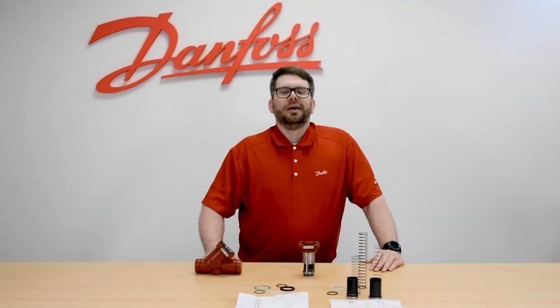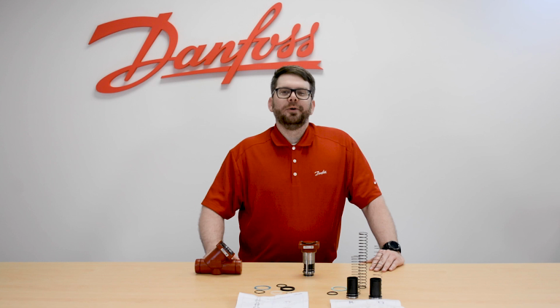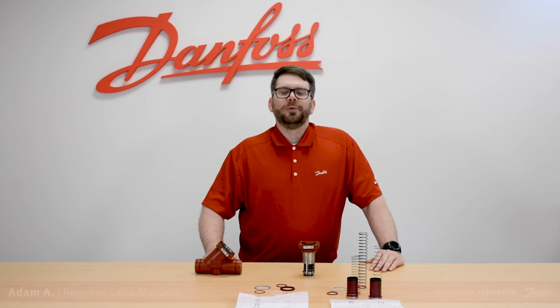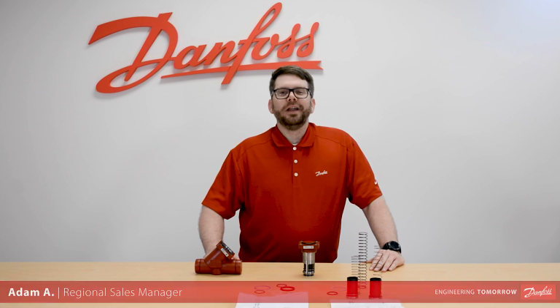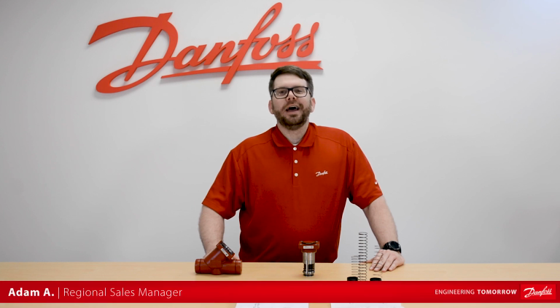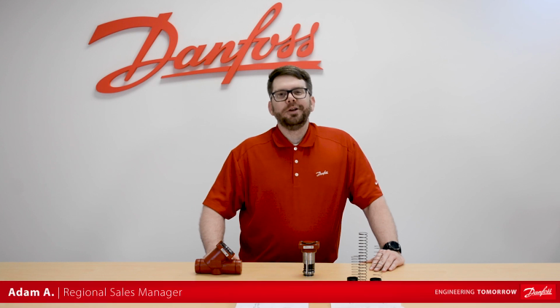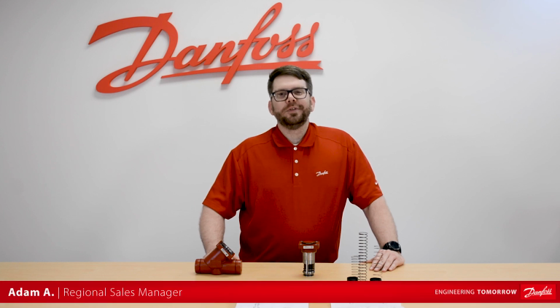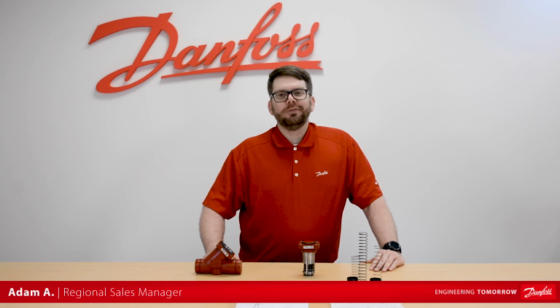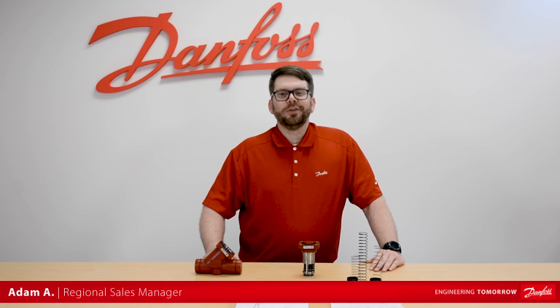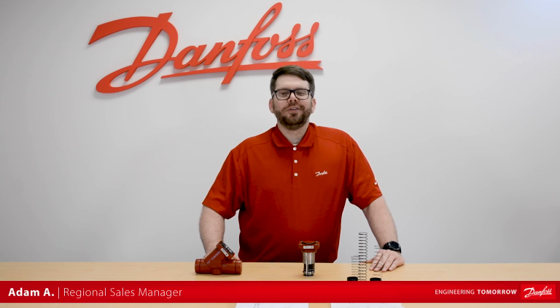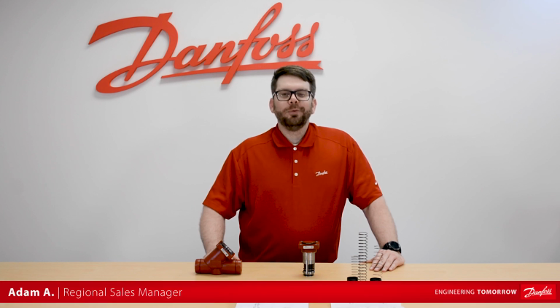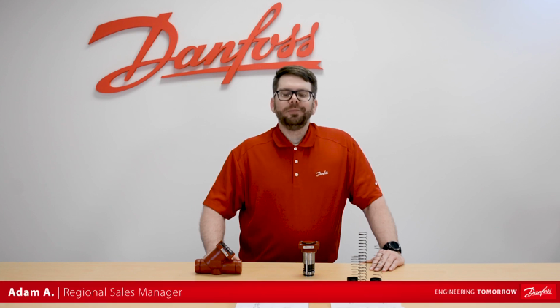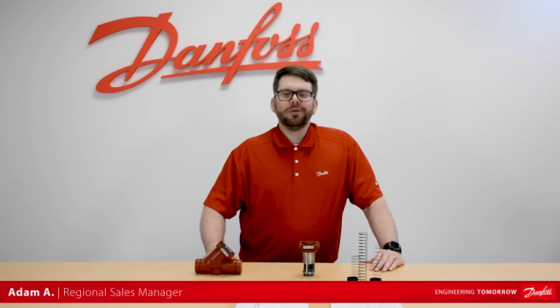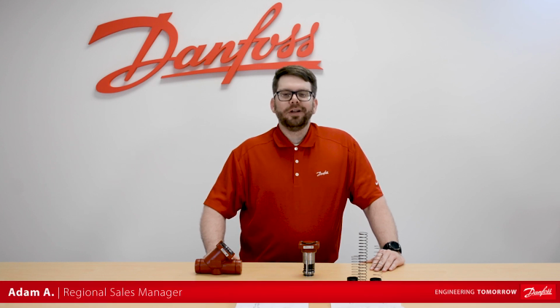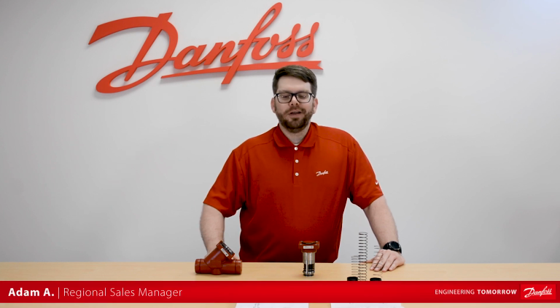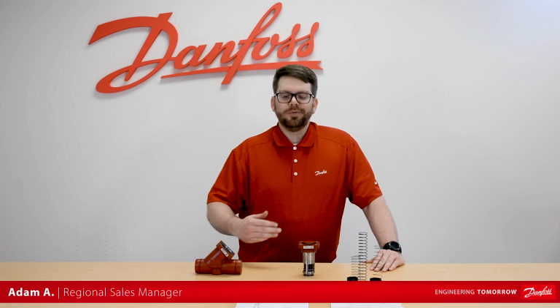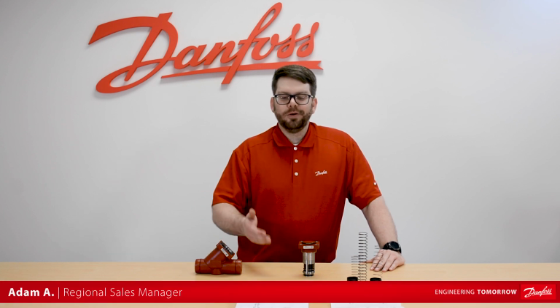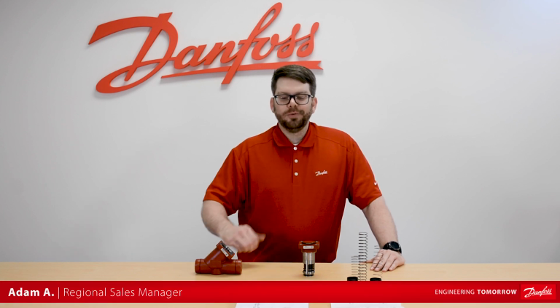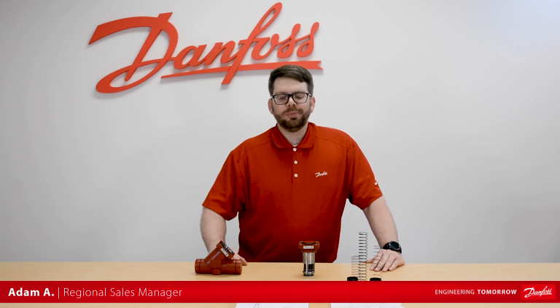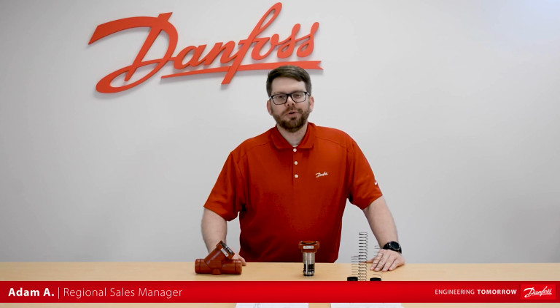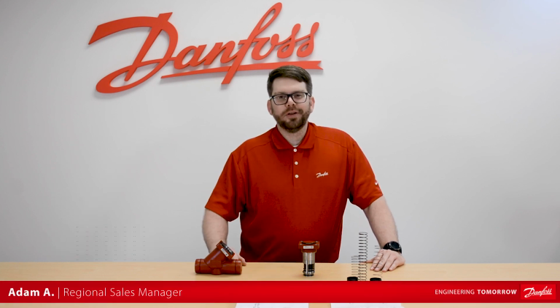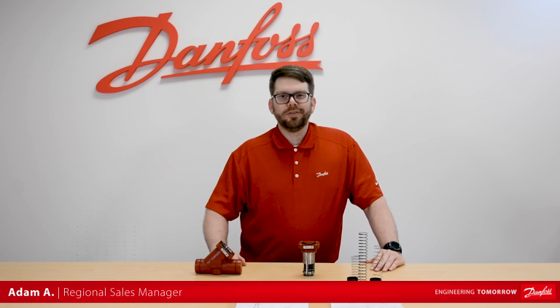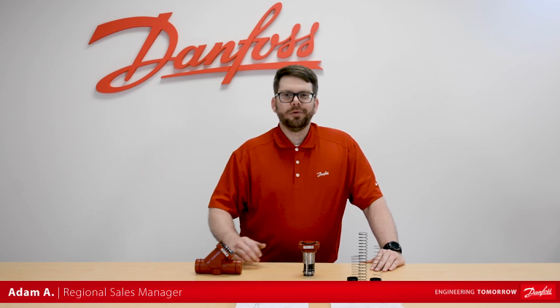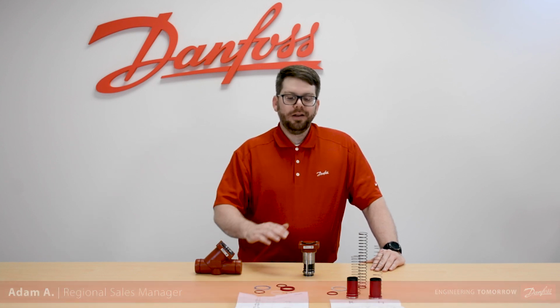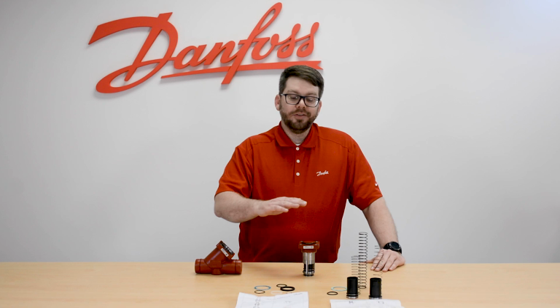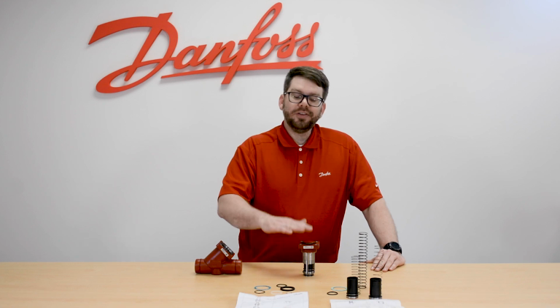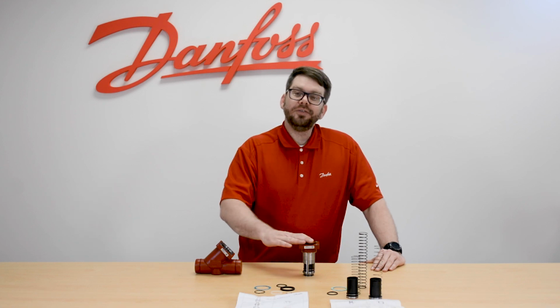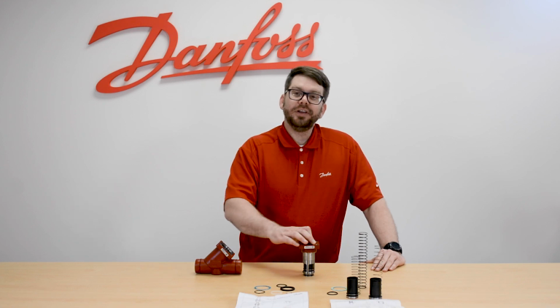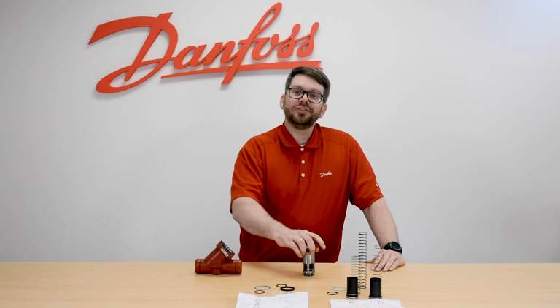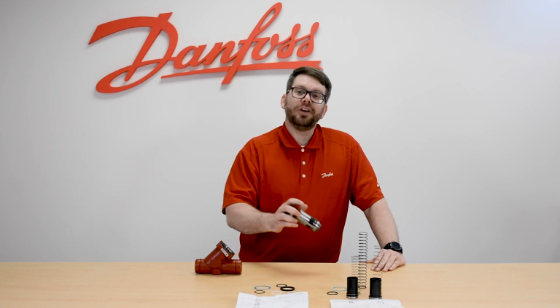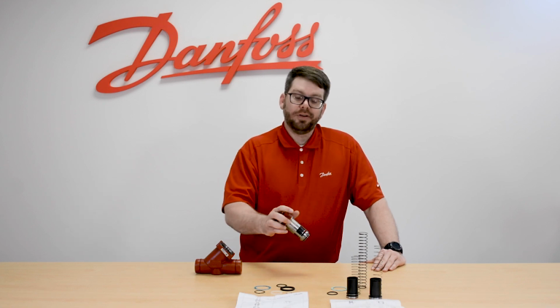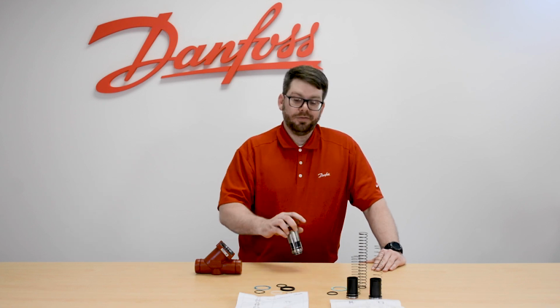Hello everyone, Adam here with Dan Foss, and today we're going to be looking at the SVL spare part kits that pertain to the CHVX check valve.